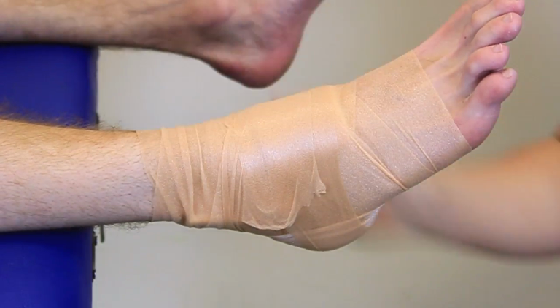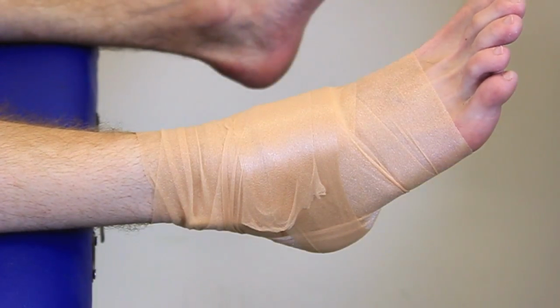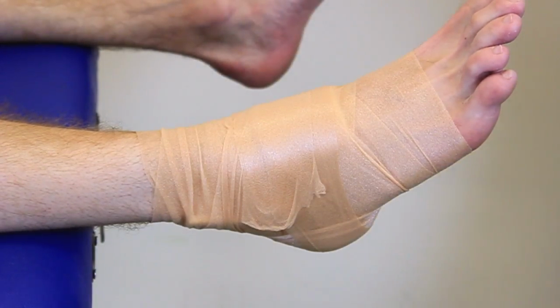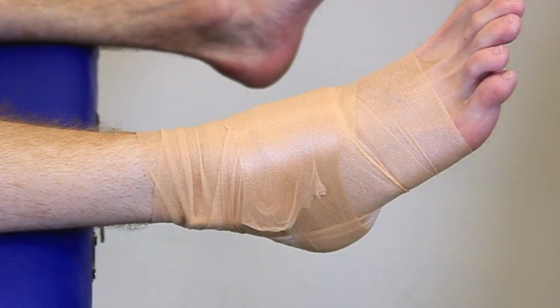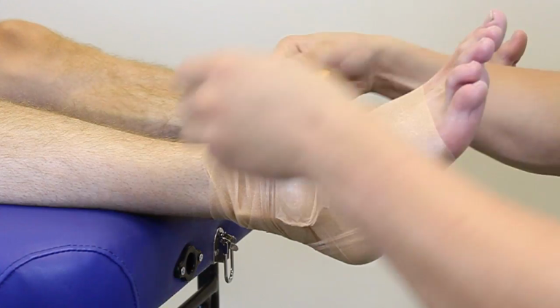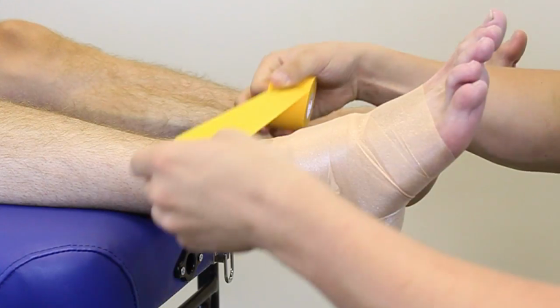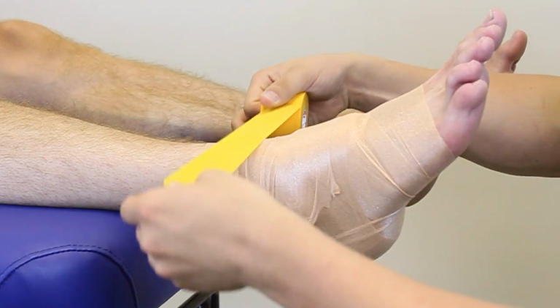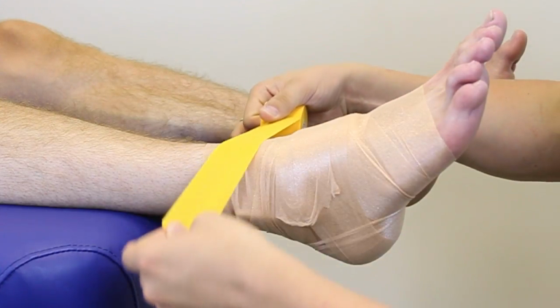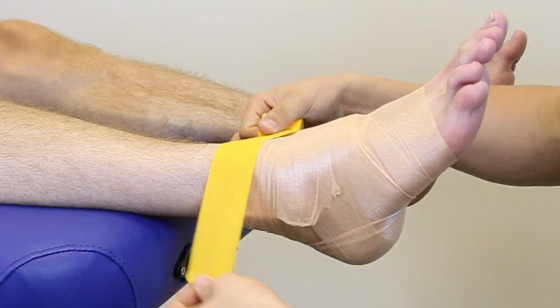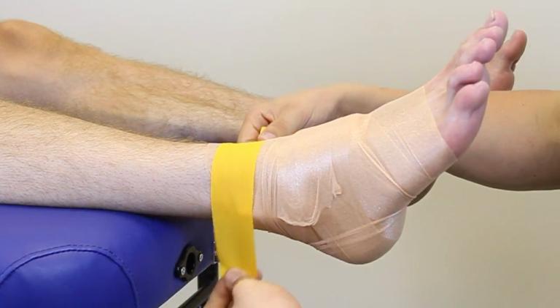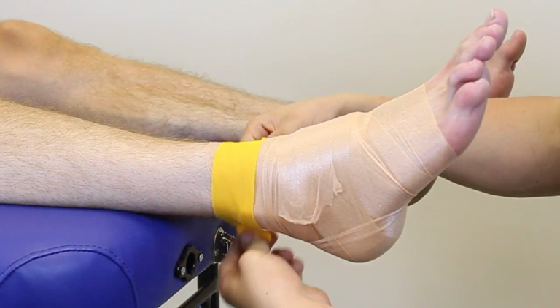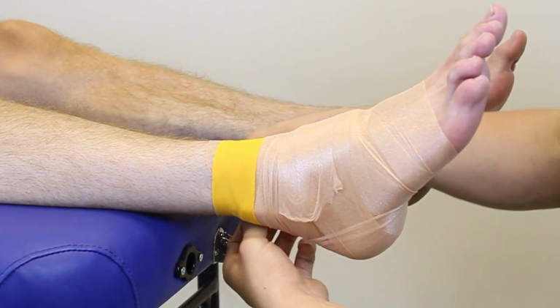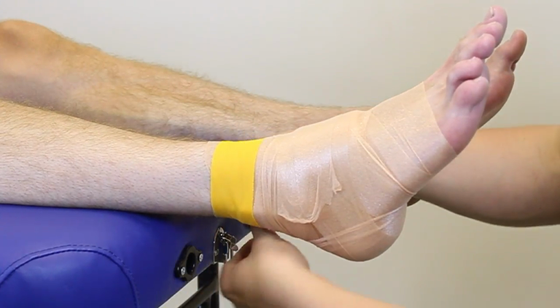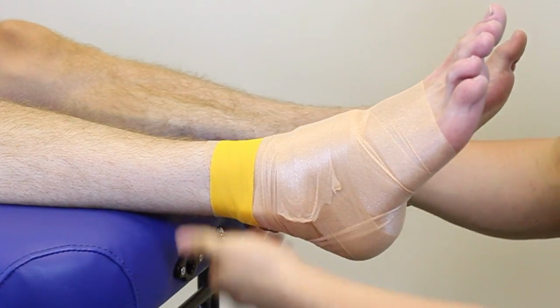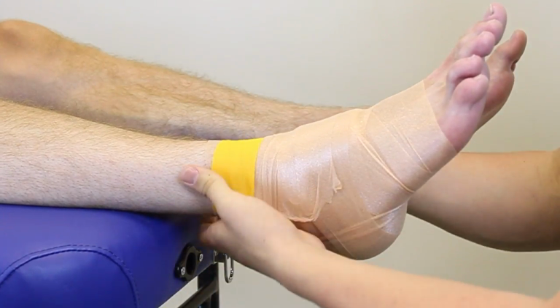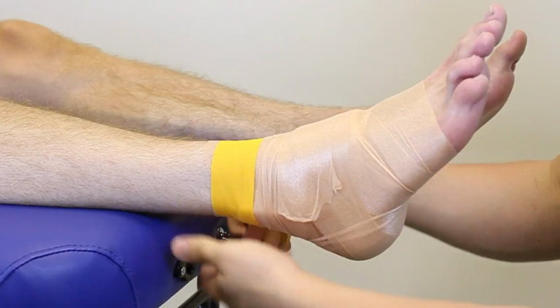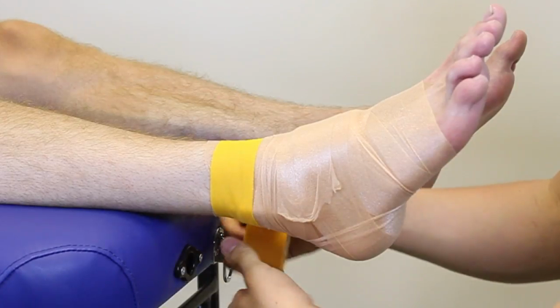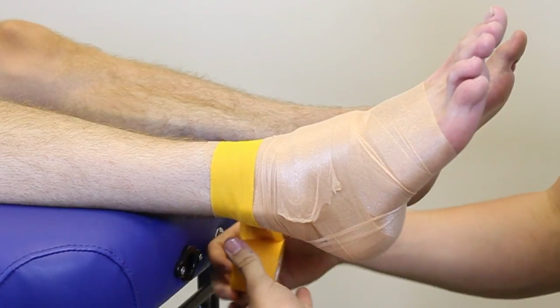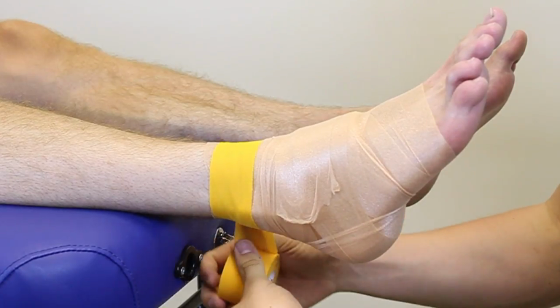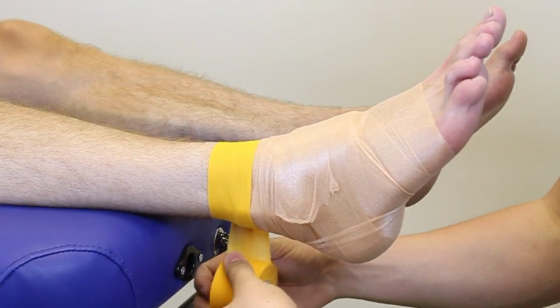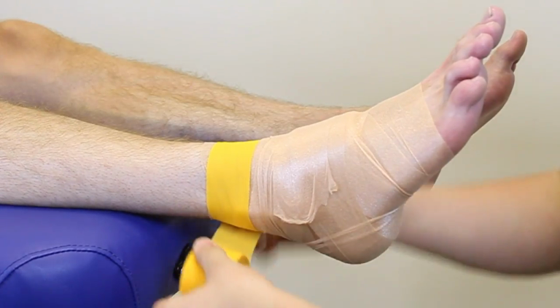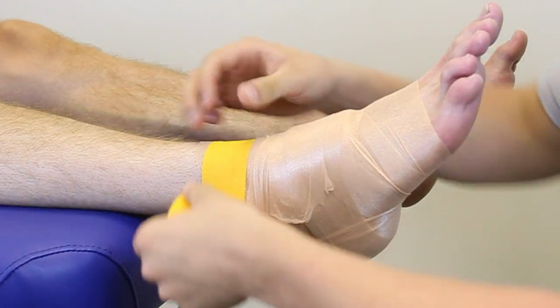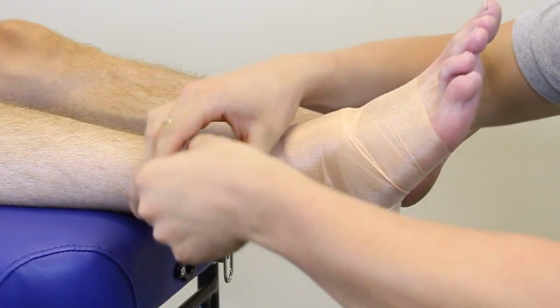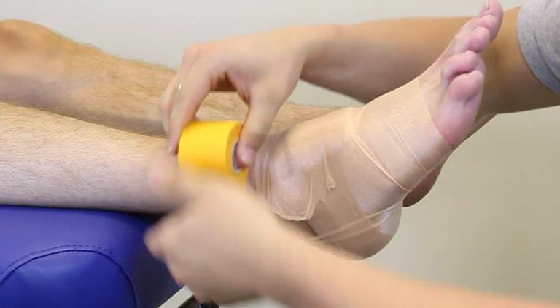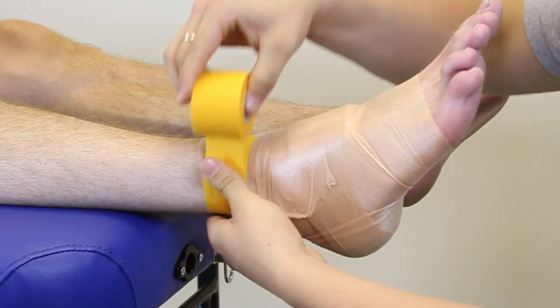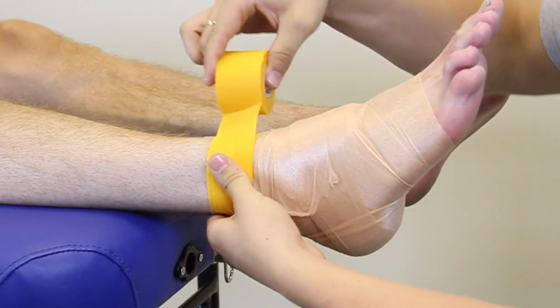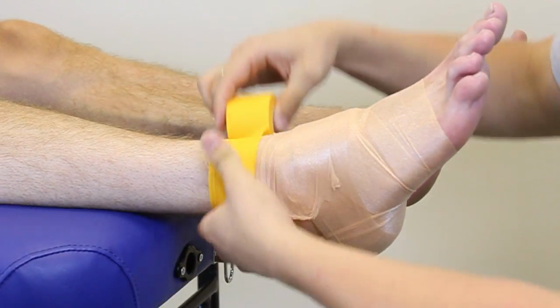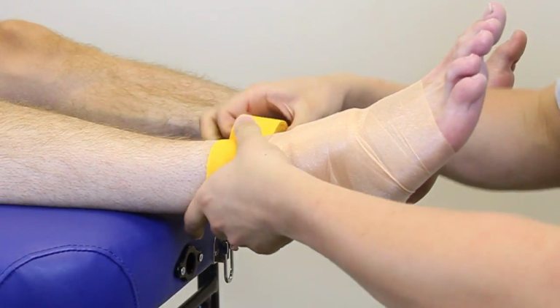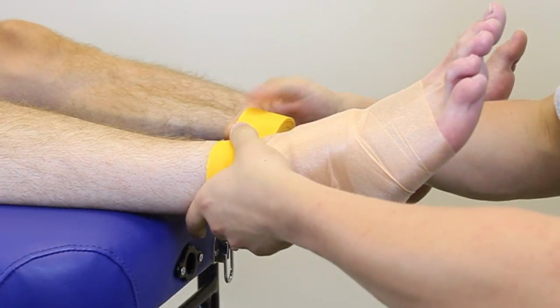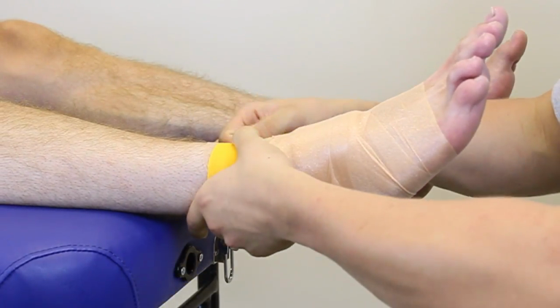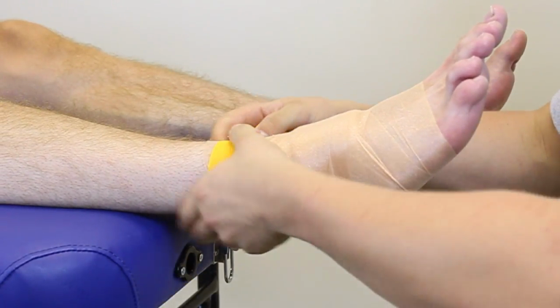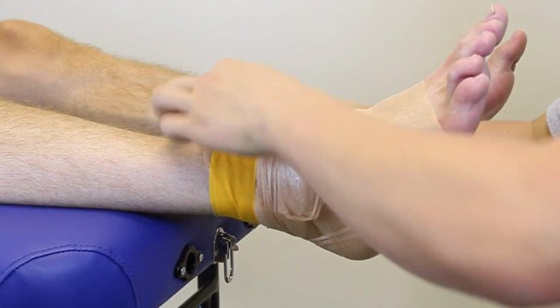We're going to start doing our anchors with the zinc oxide tape. I'm just going to apply it at the top, all the way around once, and then just going to tear it straight off.